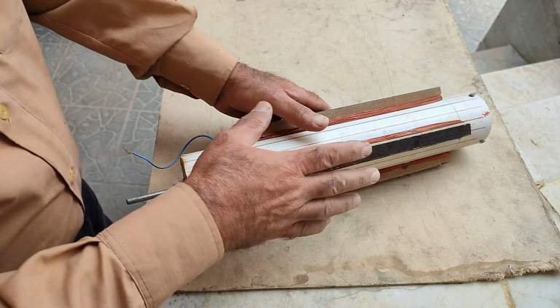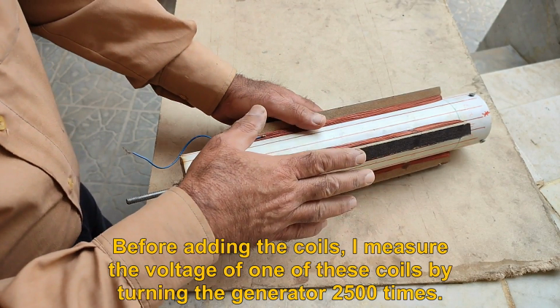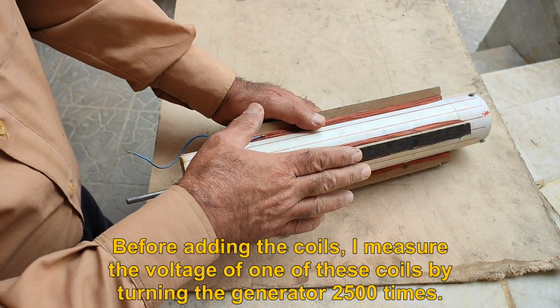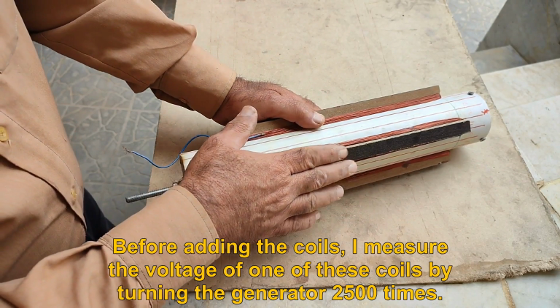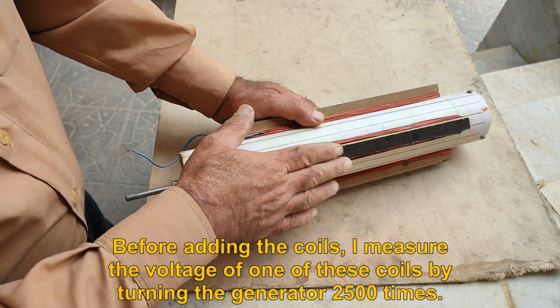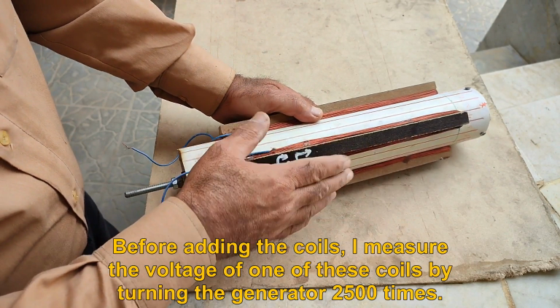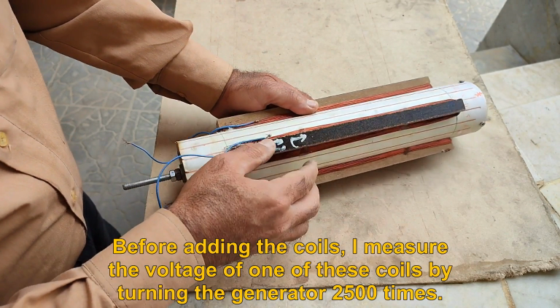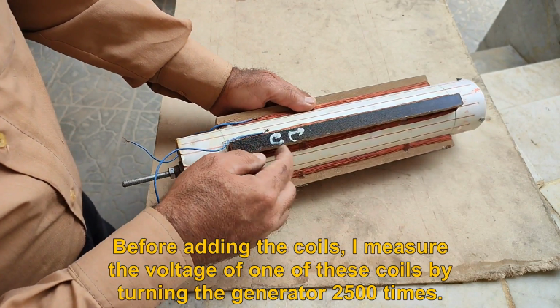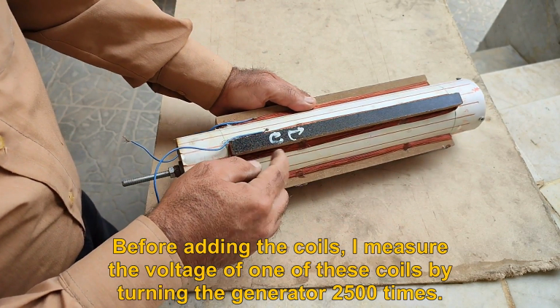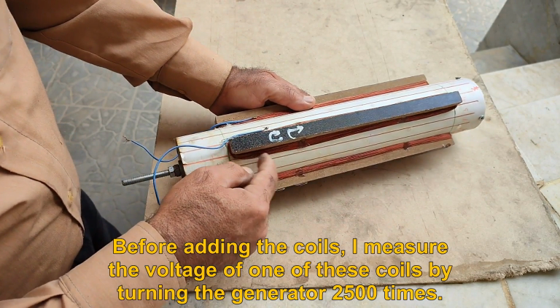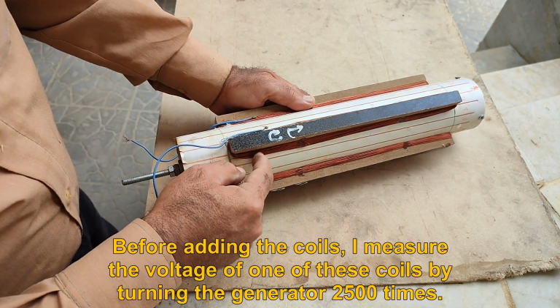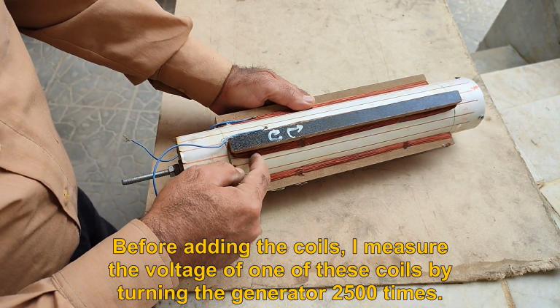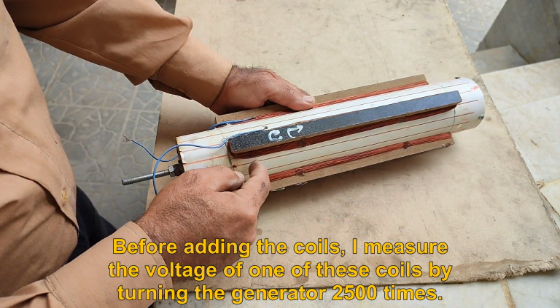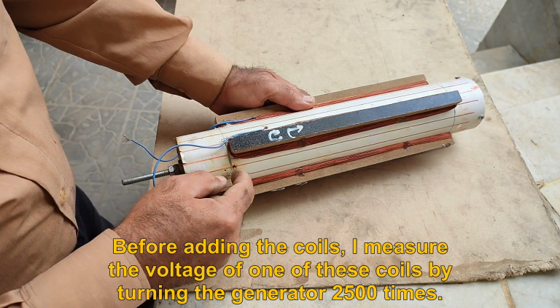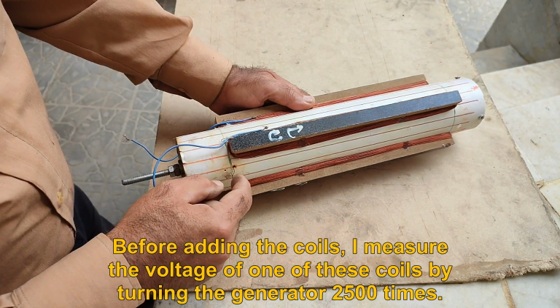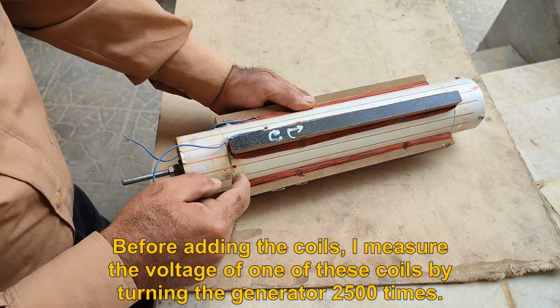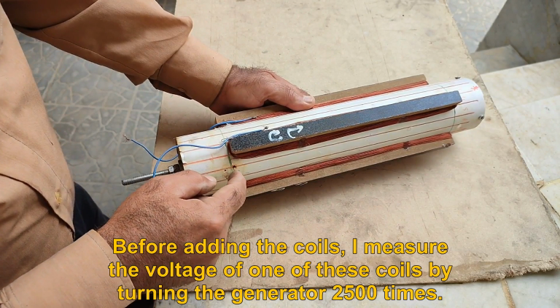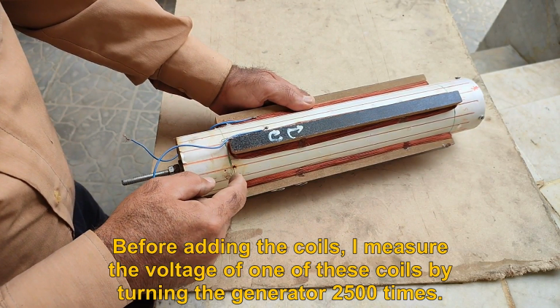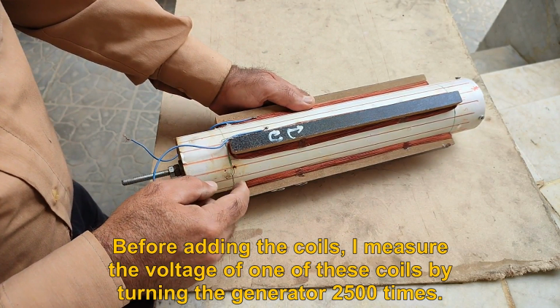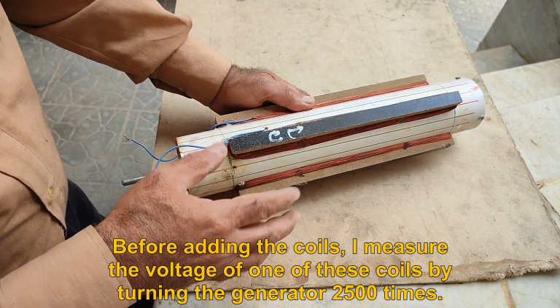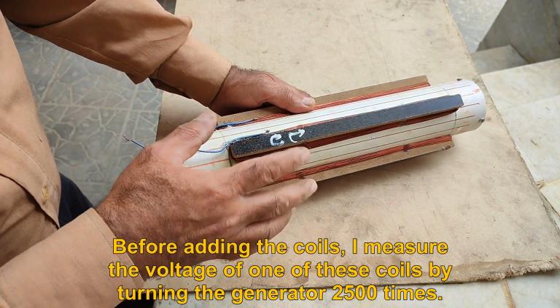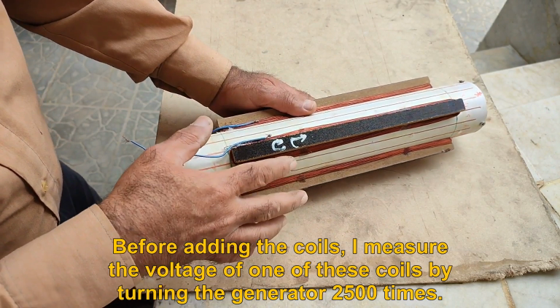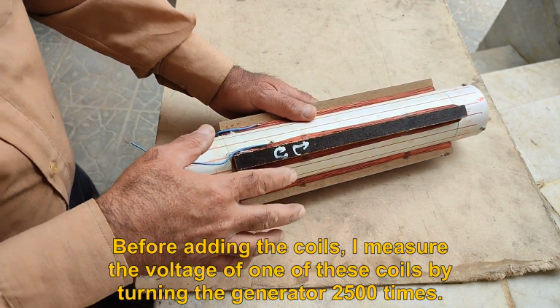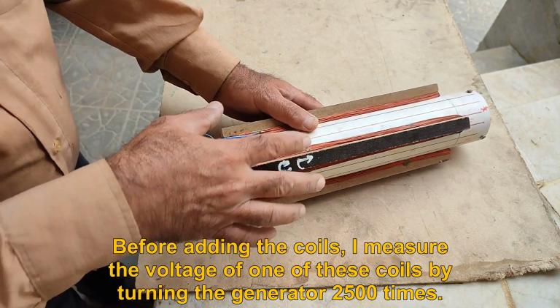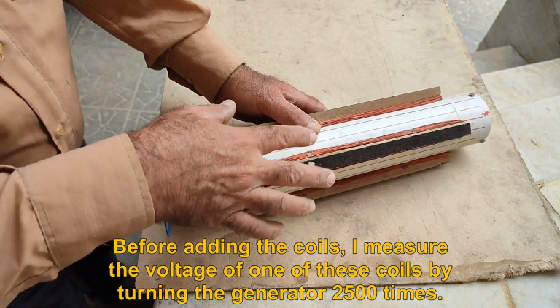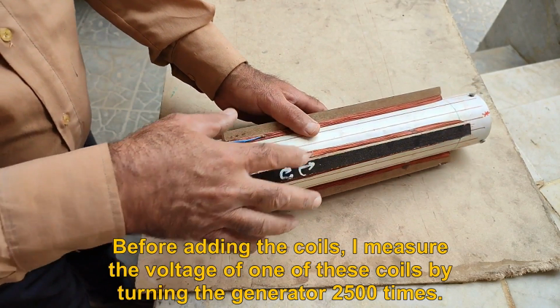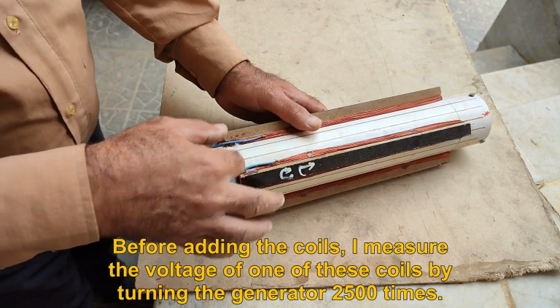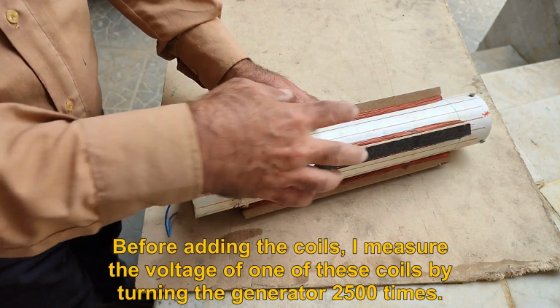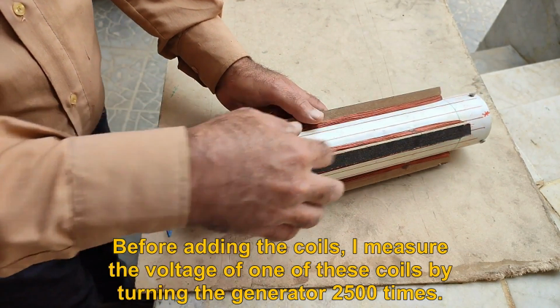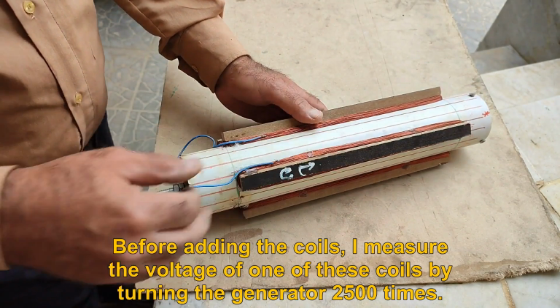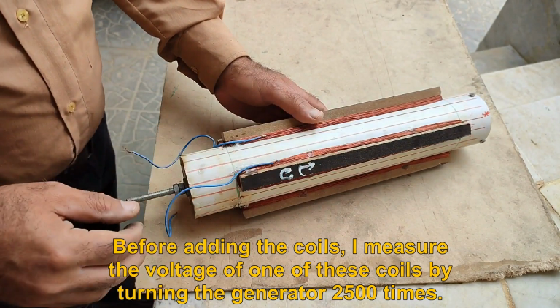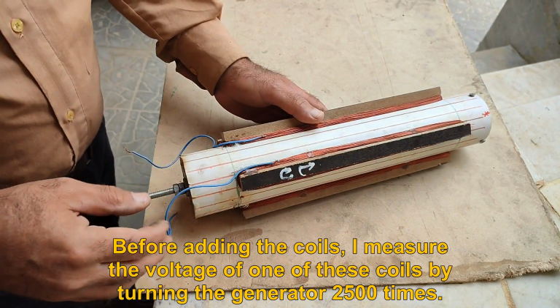Before adding the coils, I measure the voltage of one of these coils by turning the generator 2500 times.